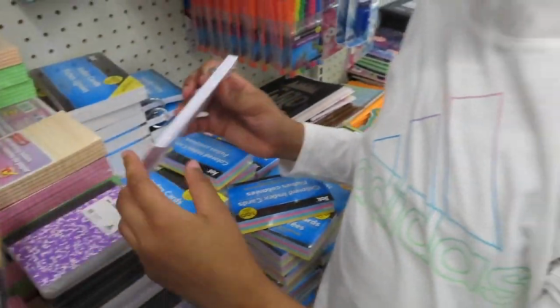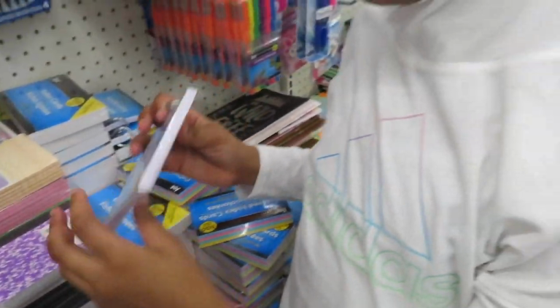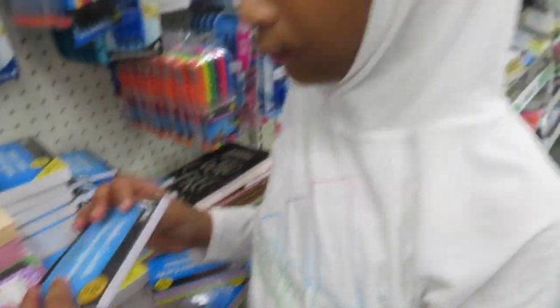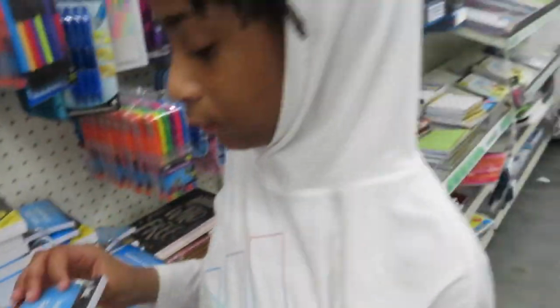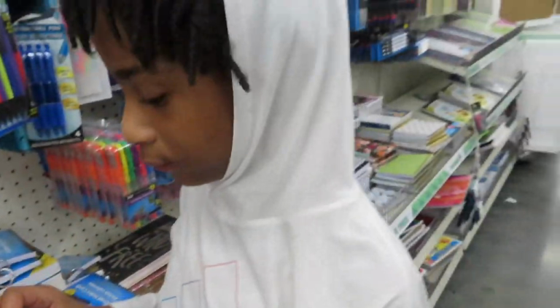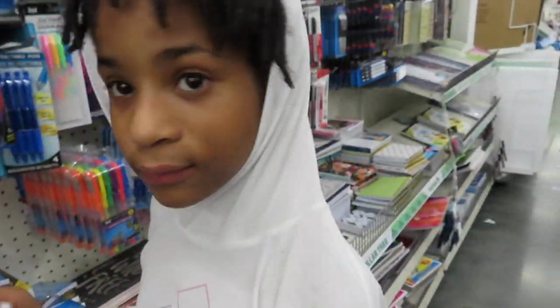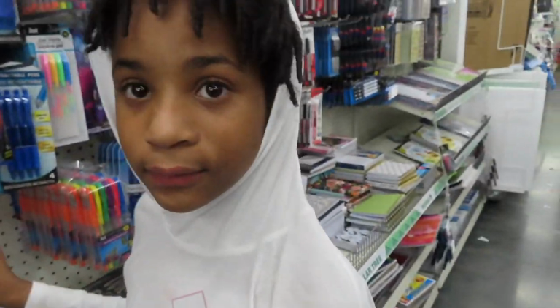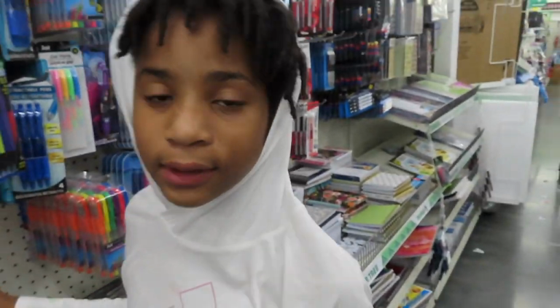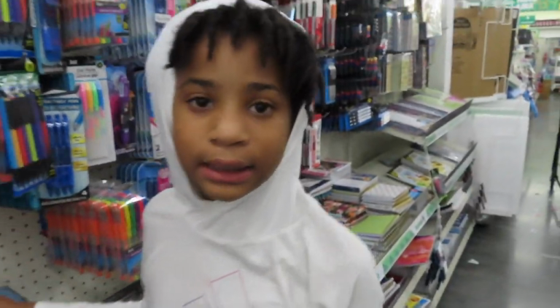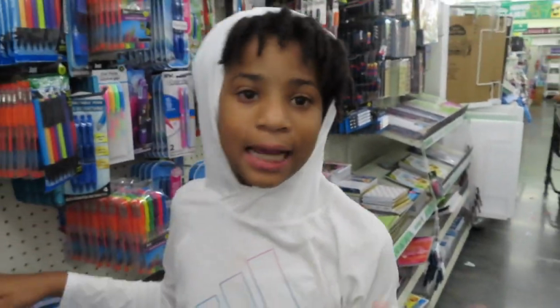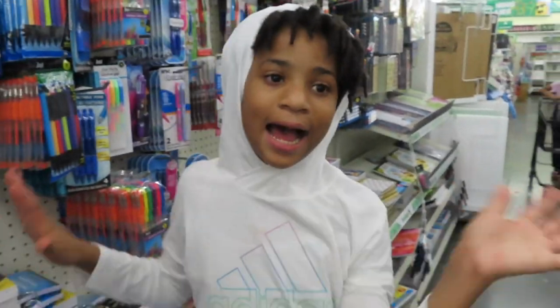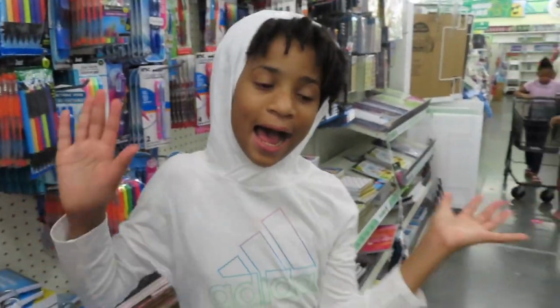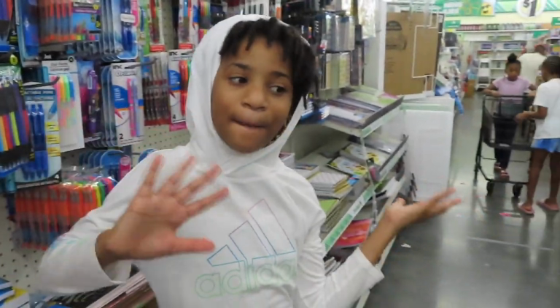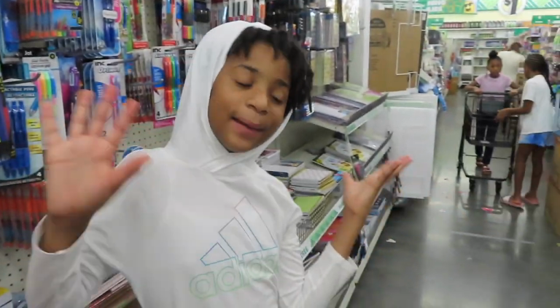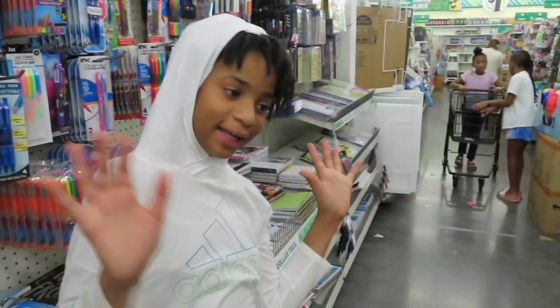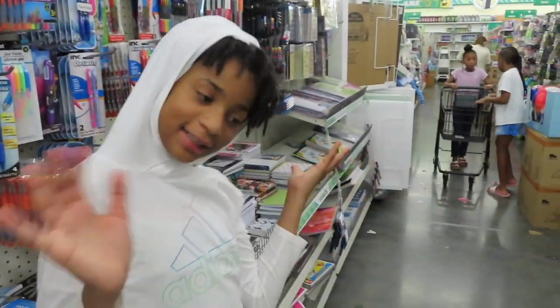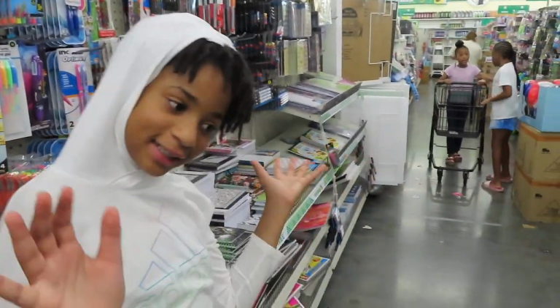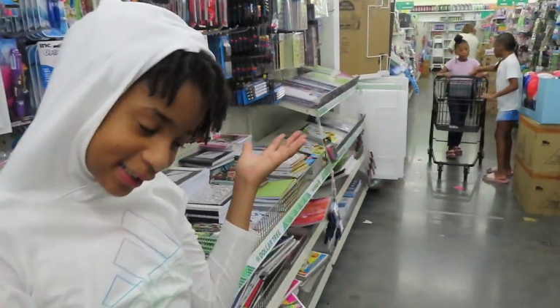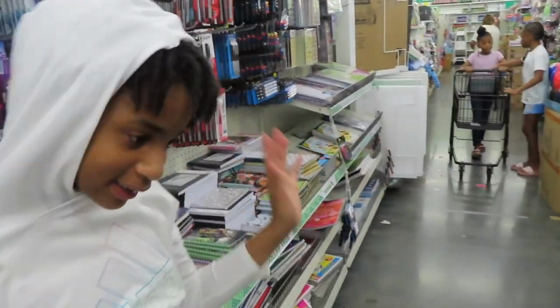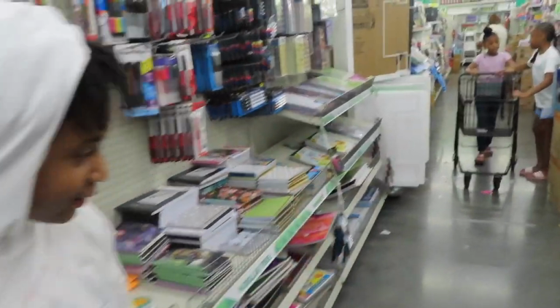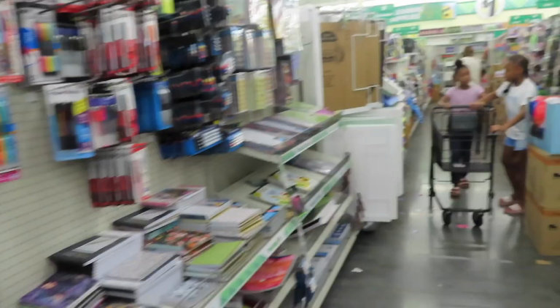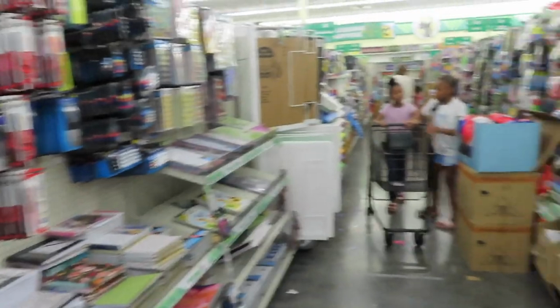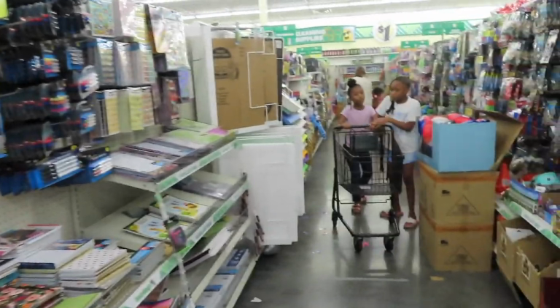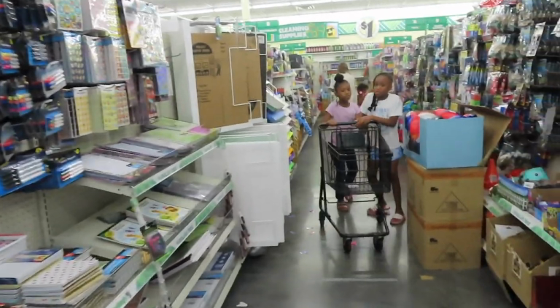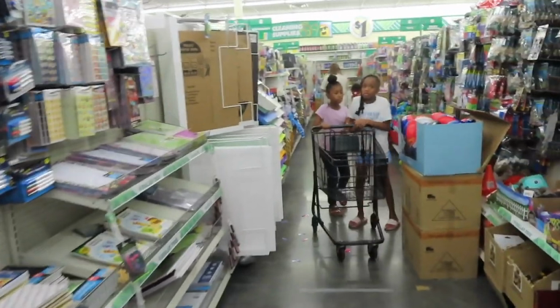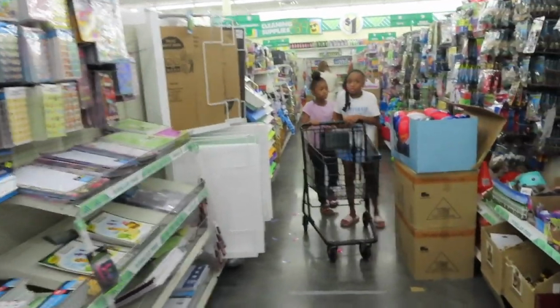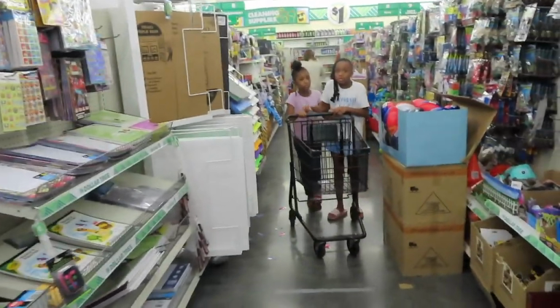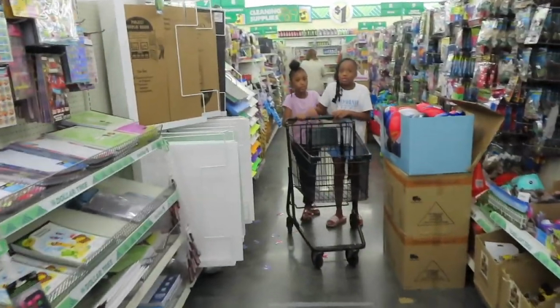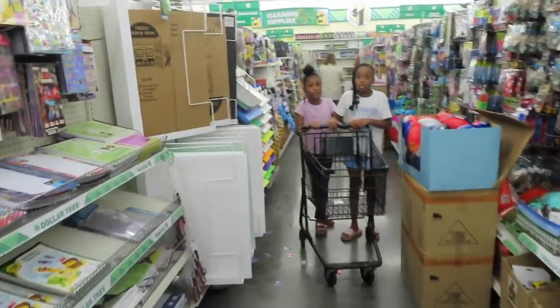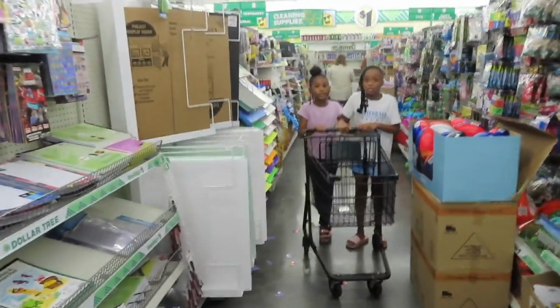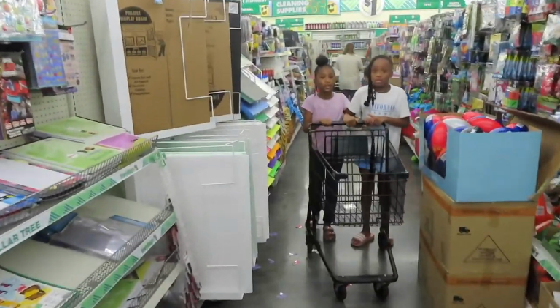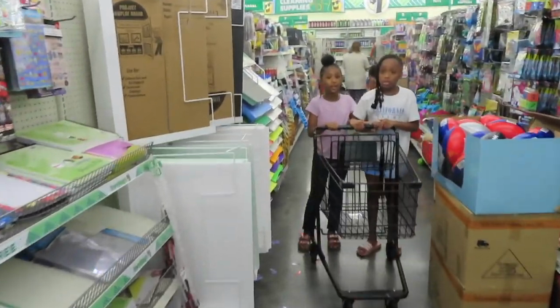Let's introduce yourself. Who do we have here? I'm Bailey. Bailey, okay. And who do we have here?